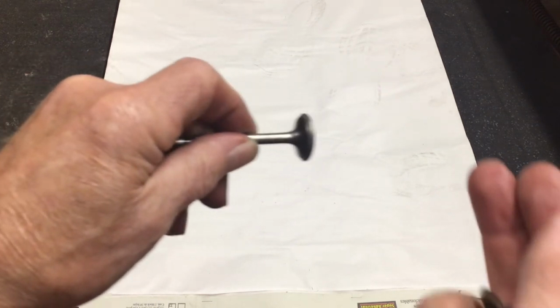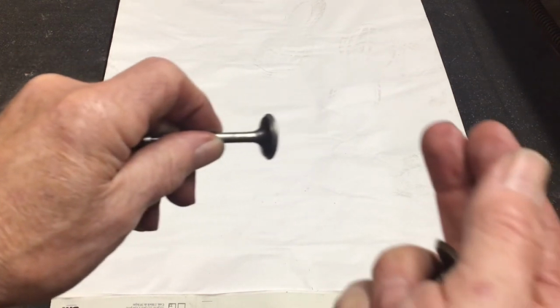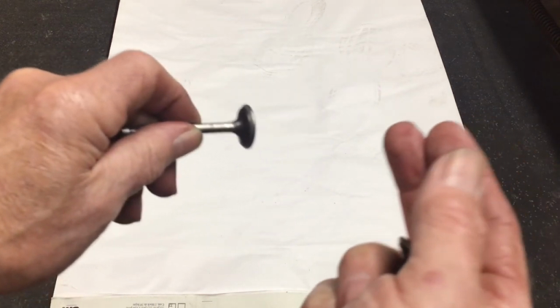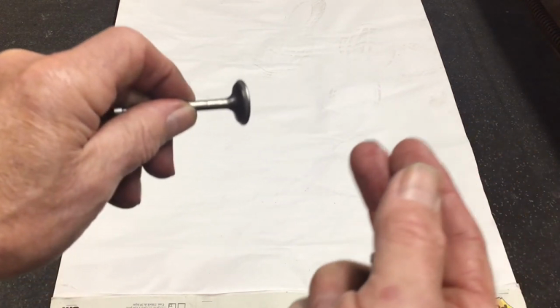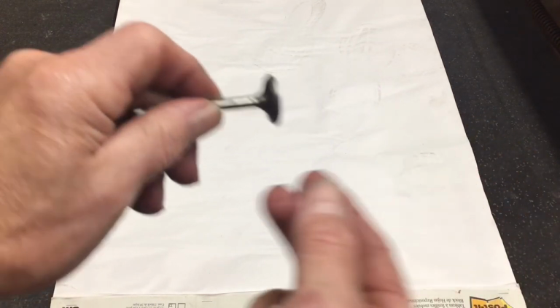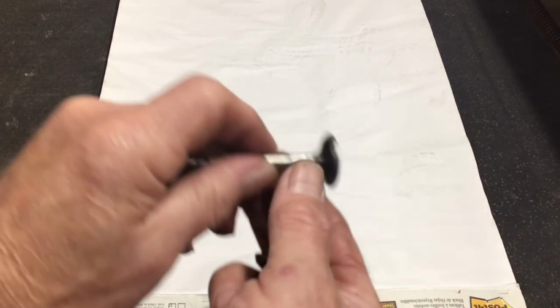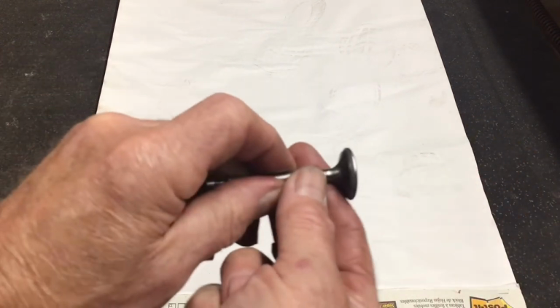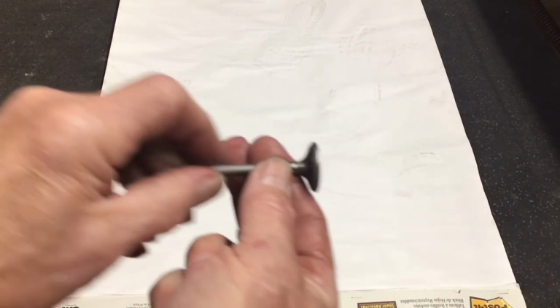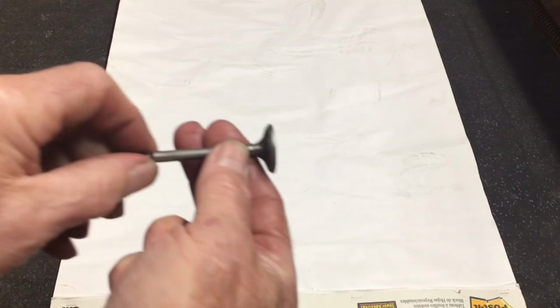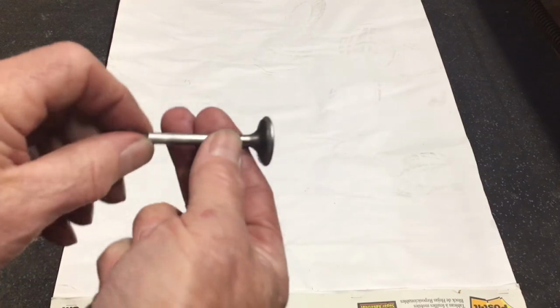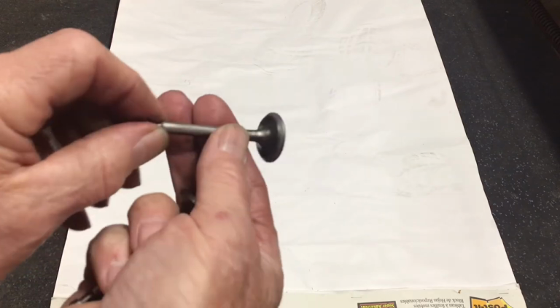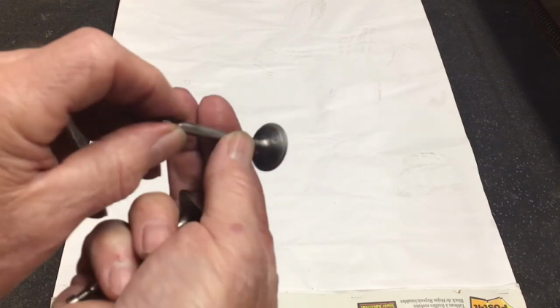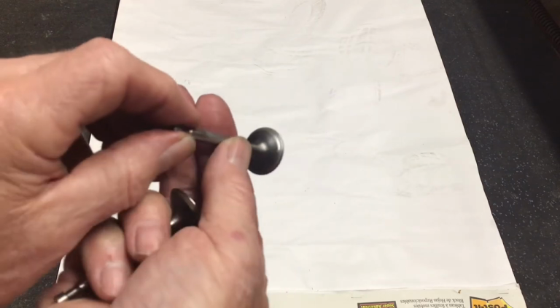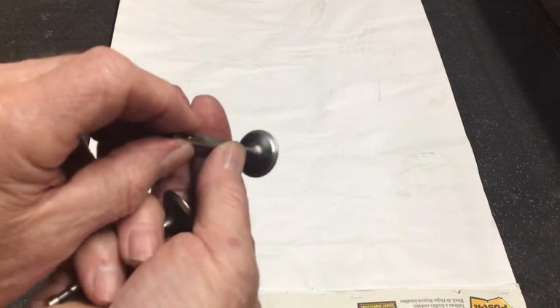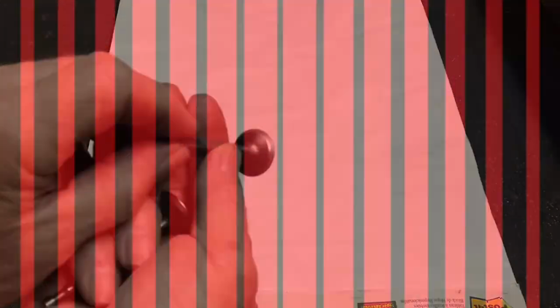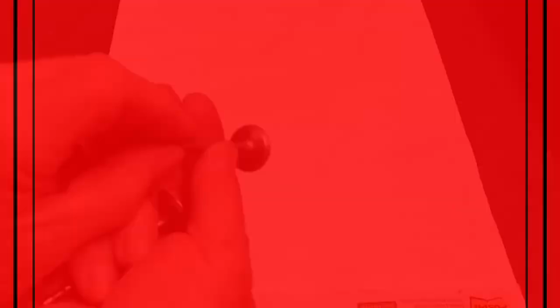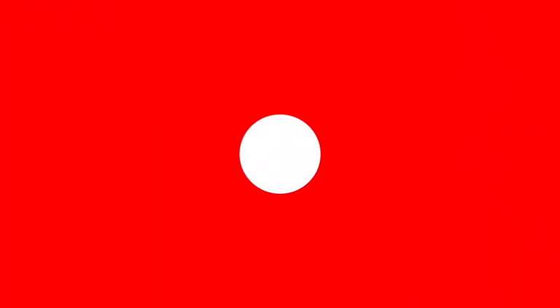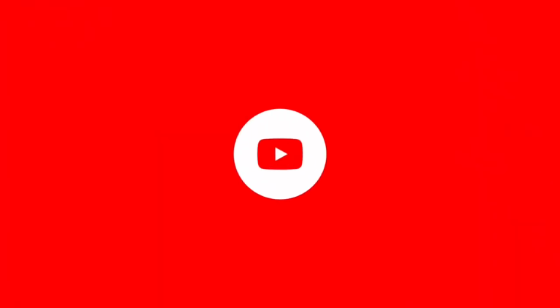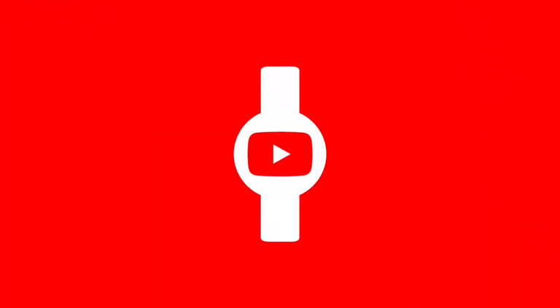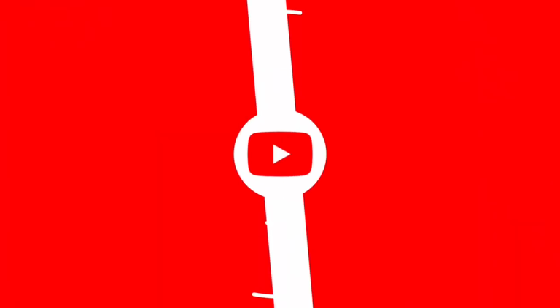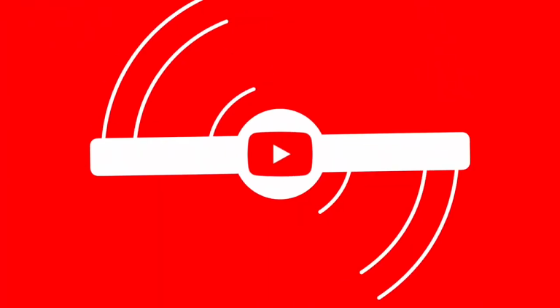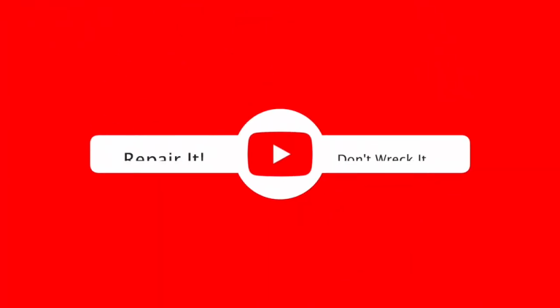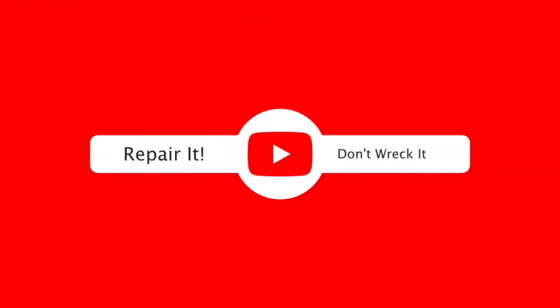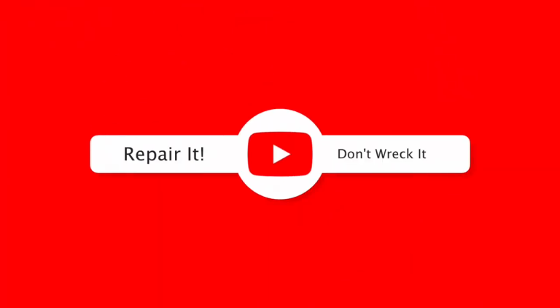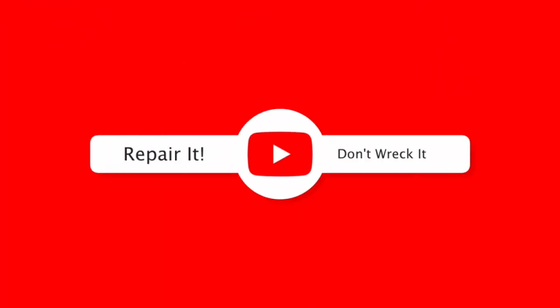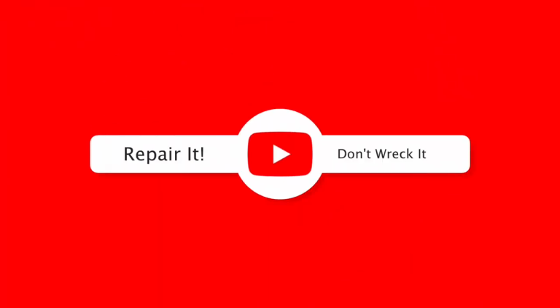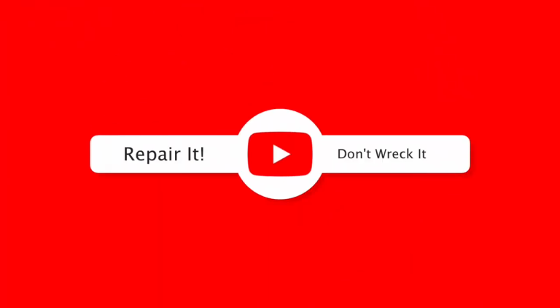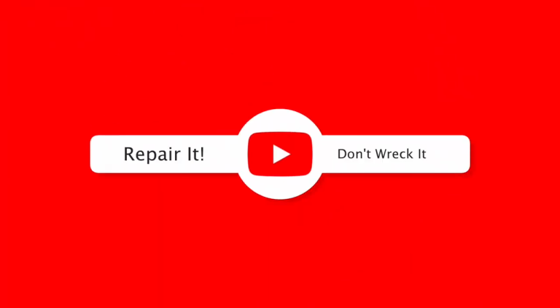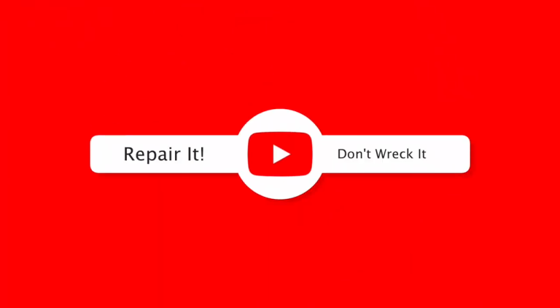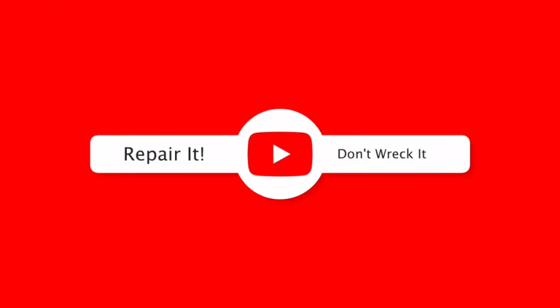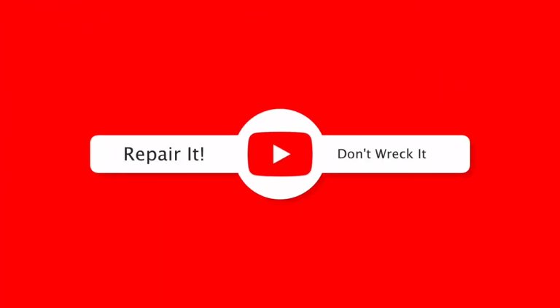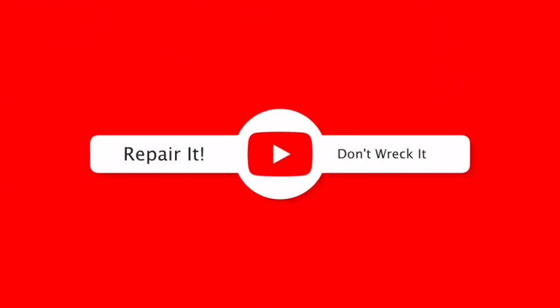If you like this video please give me a thumbs up, subscribe to my channel, and as always — repair it, don't wreck it. Thanks for watching.